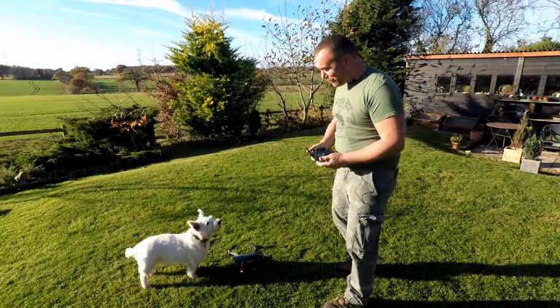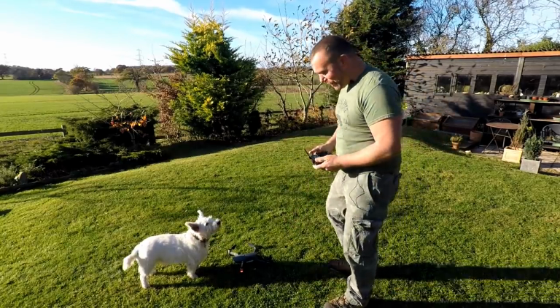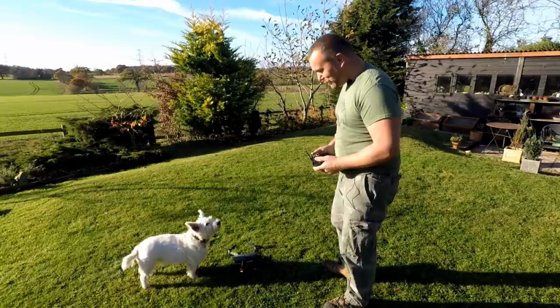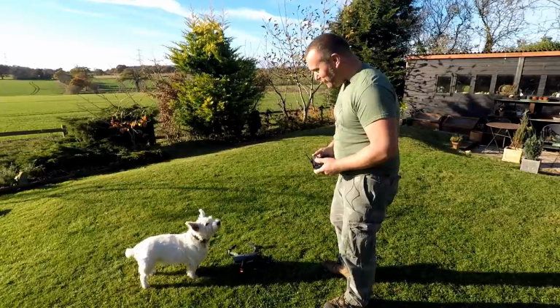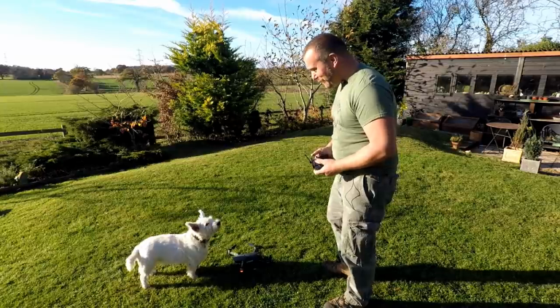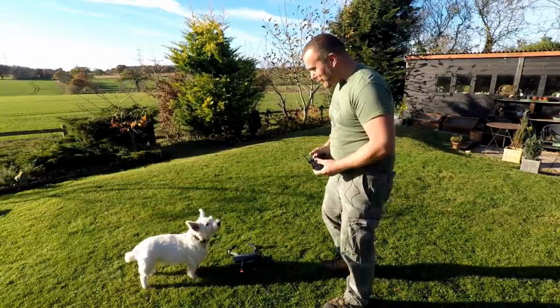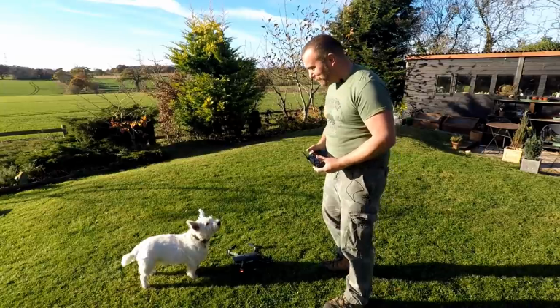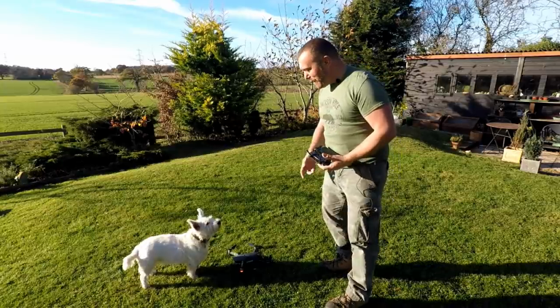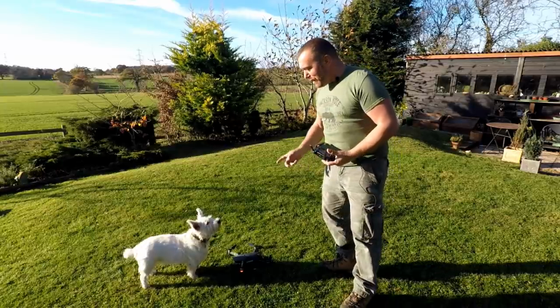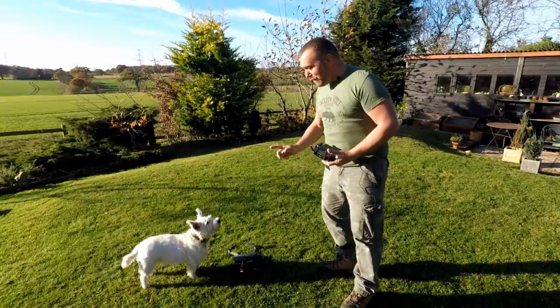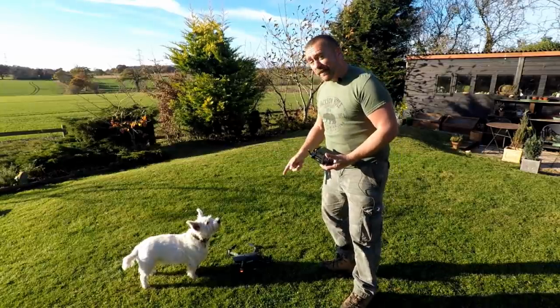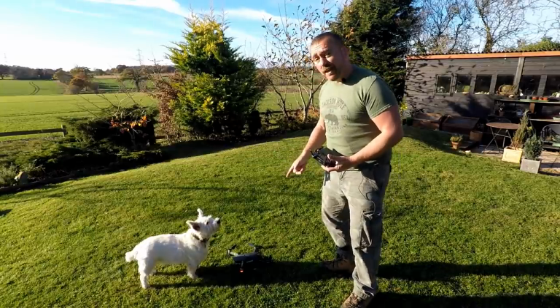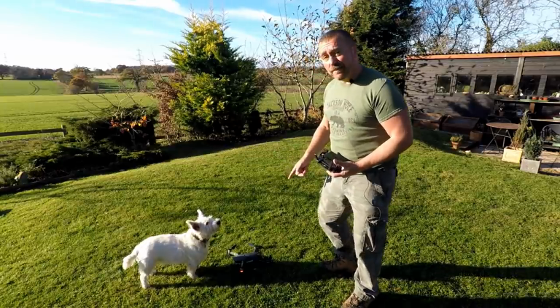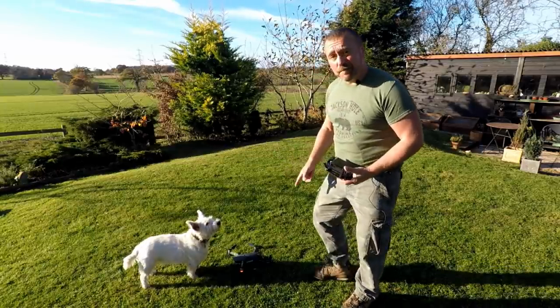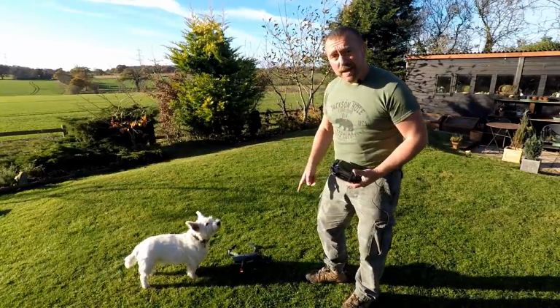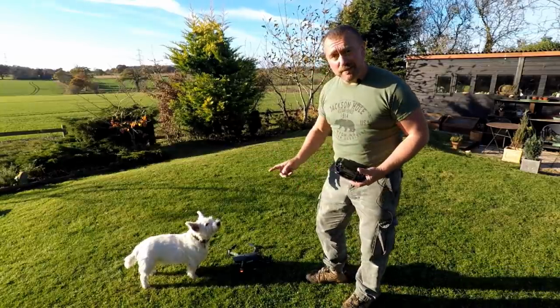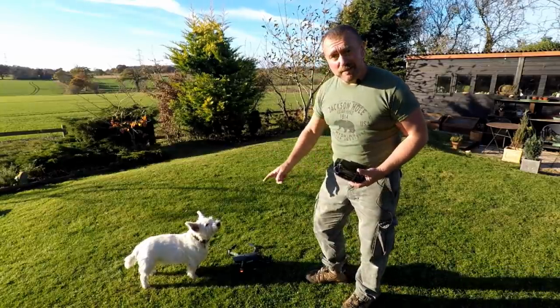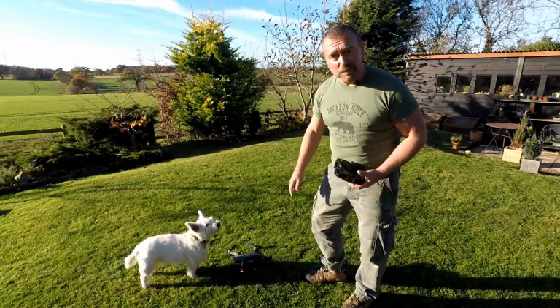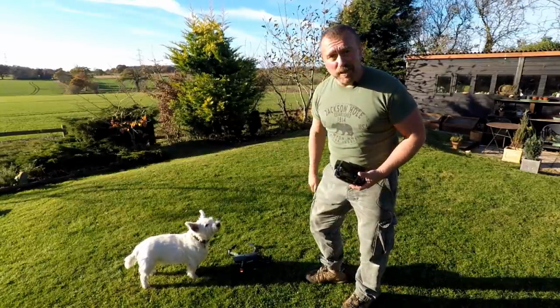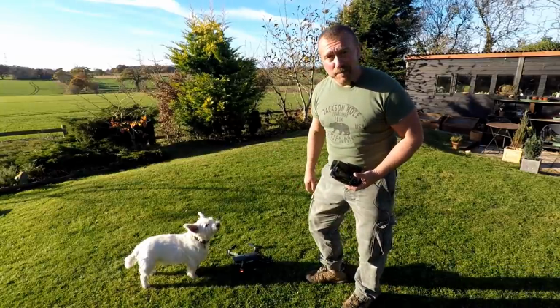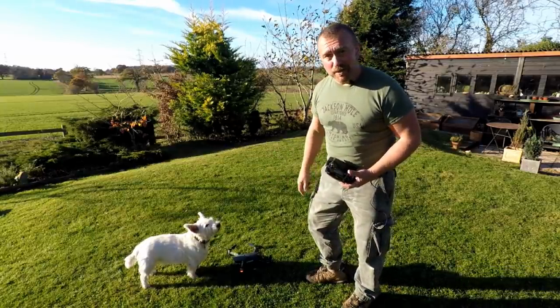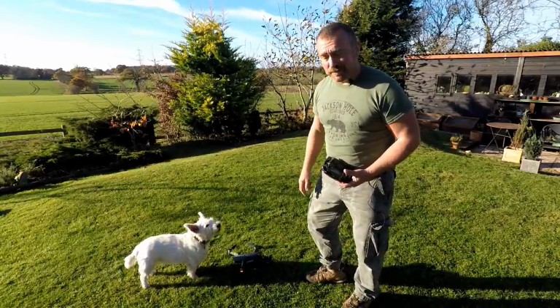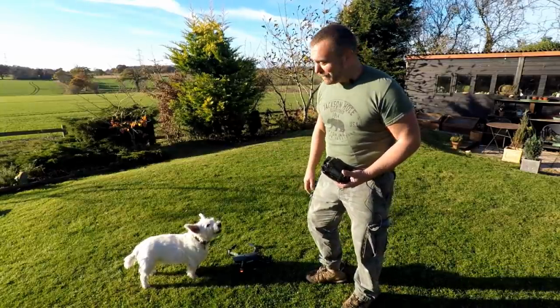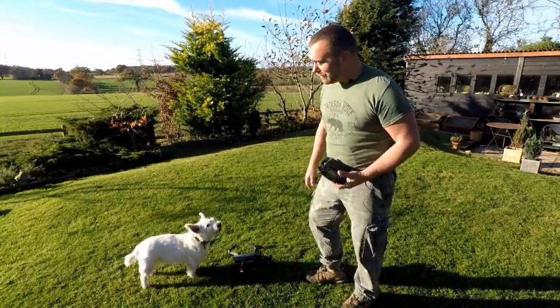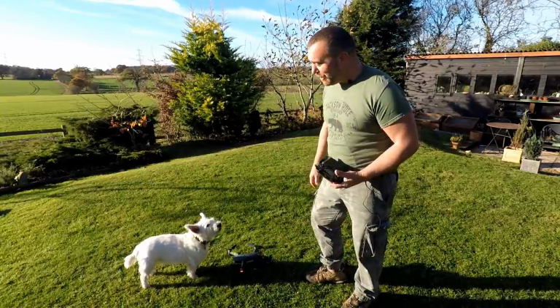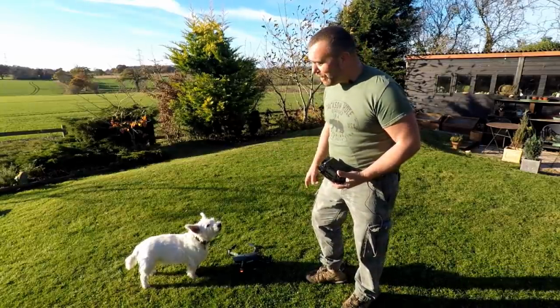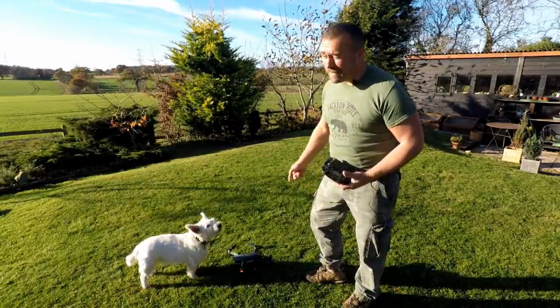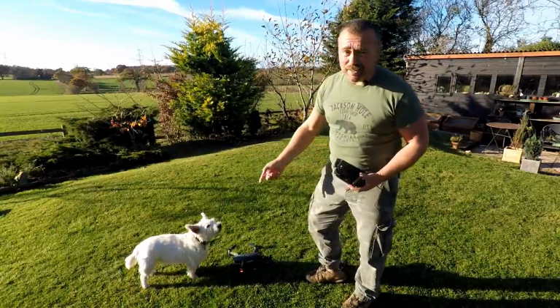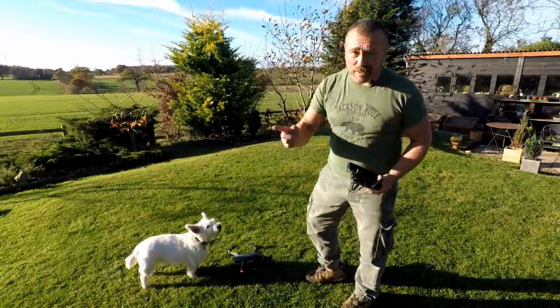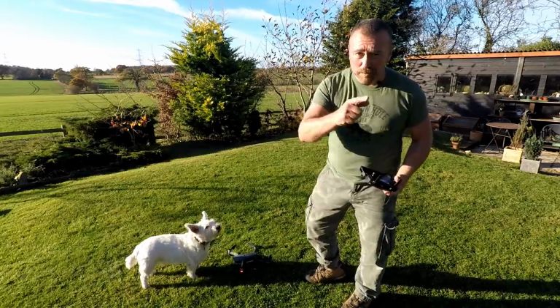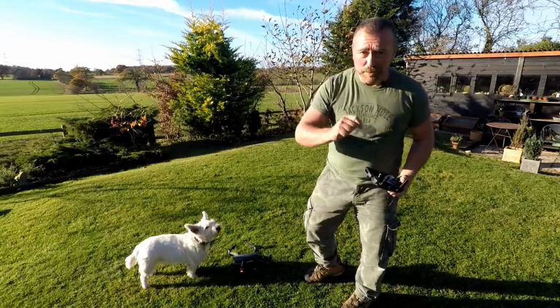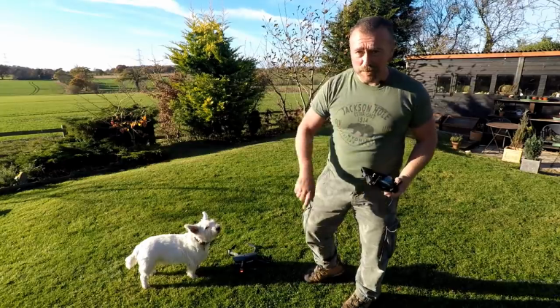If I start this up now Ted will go bananas, so I need to move it onto the table.